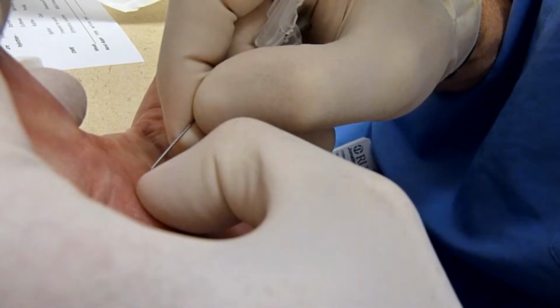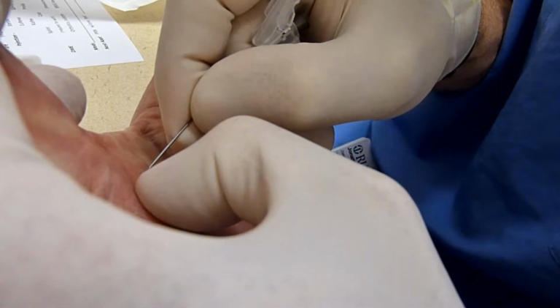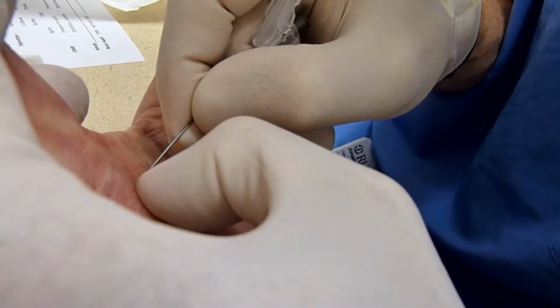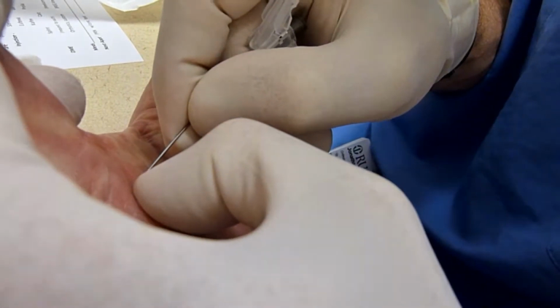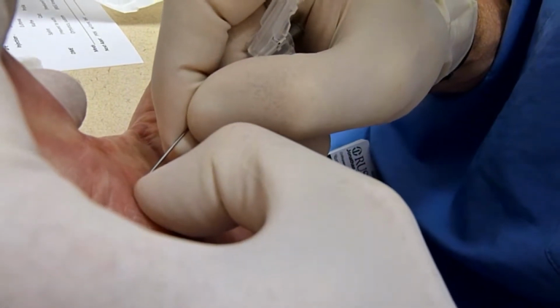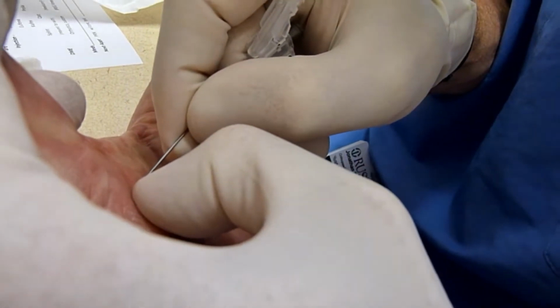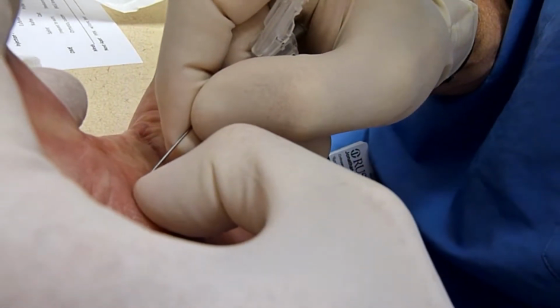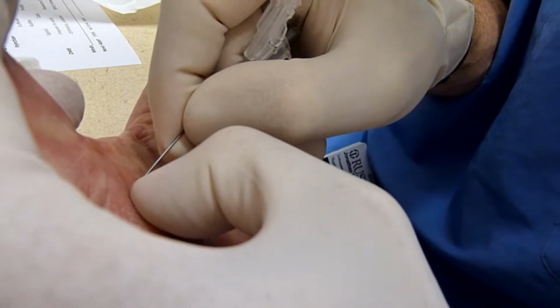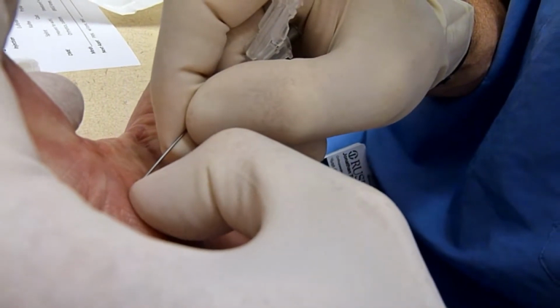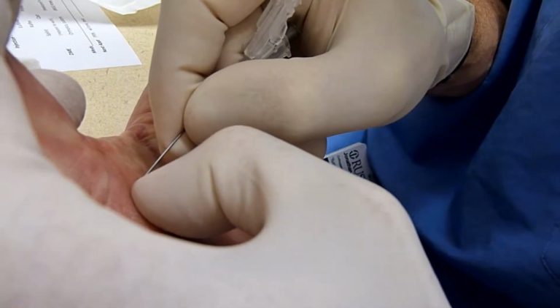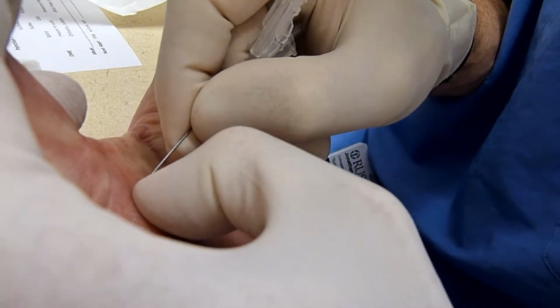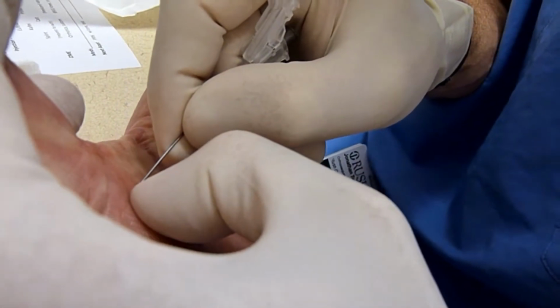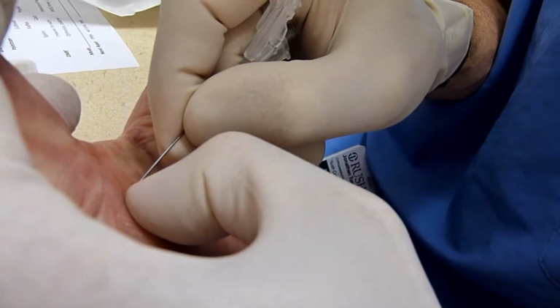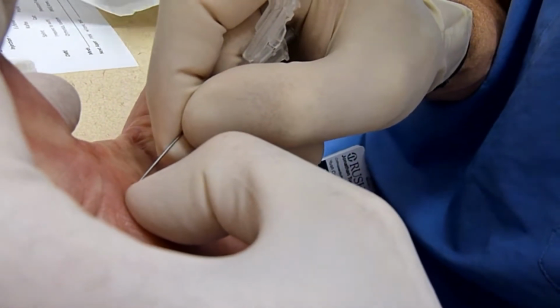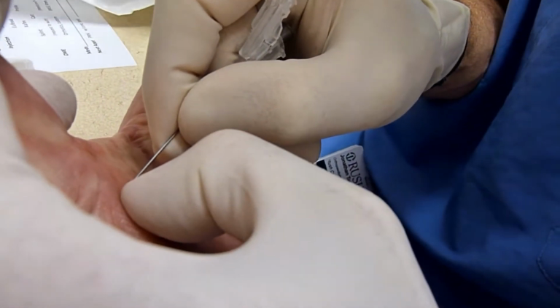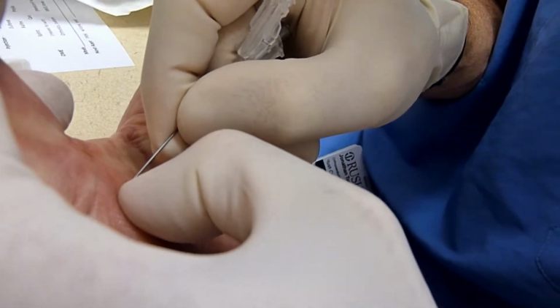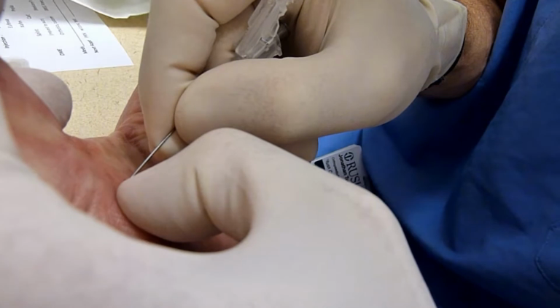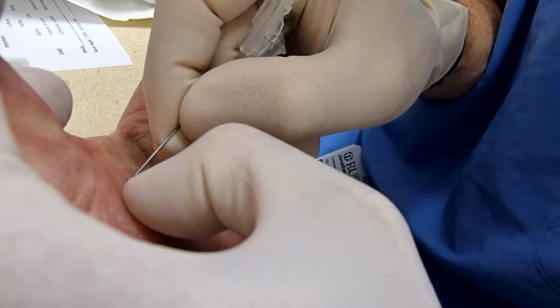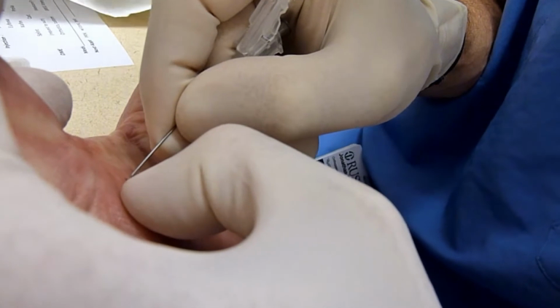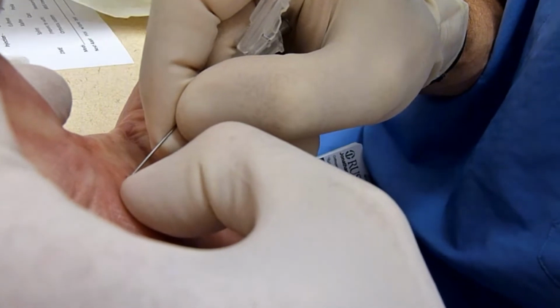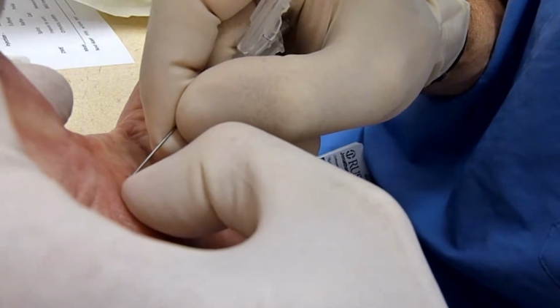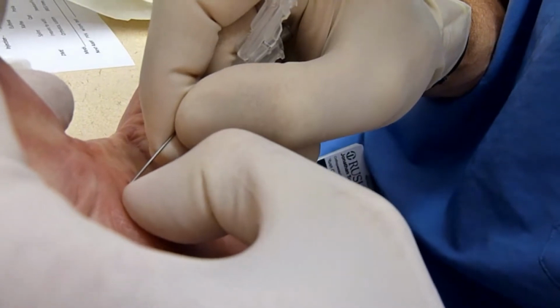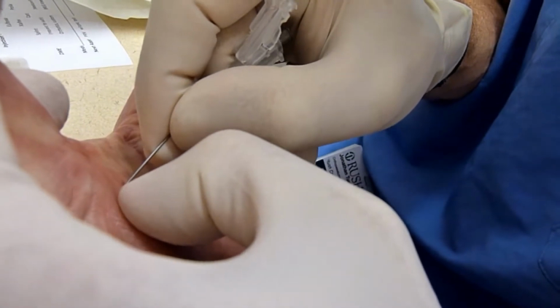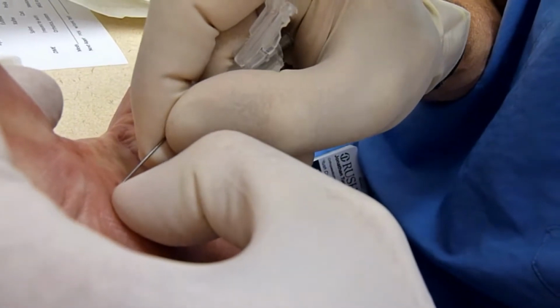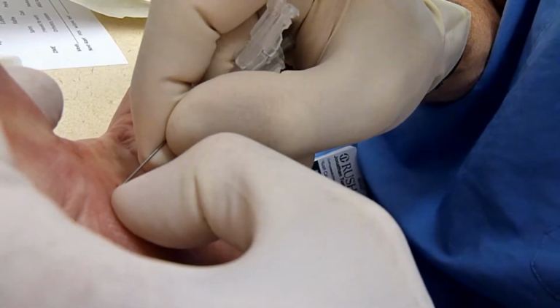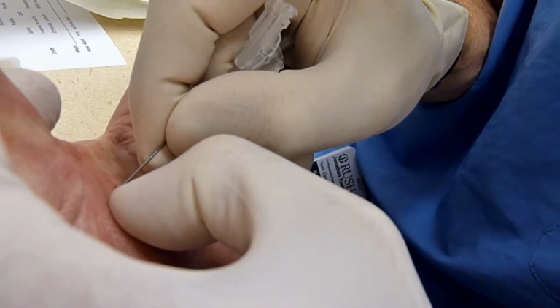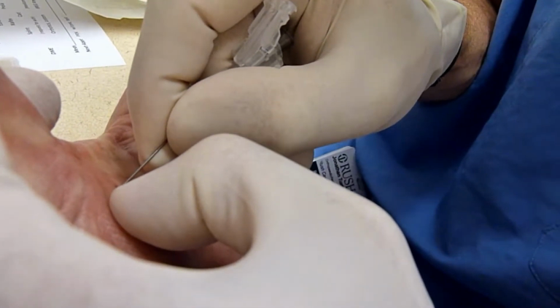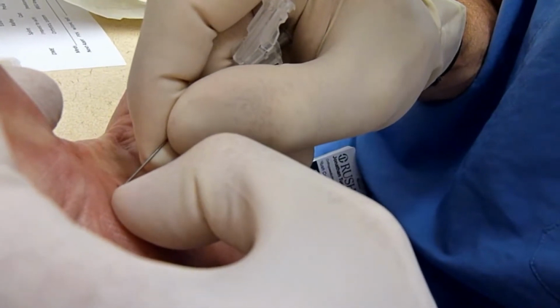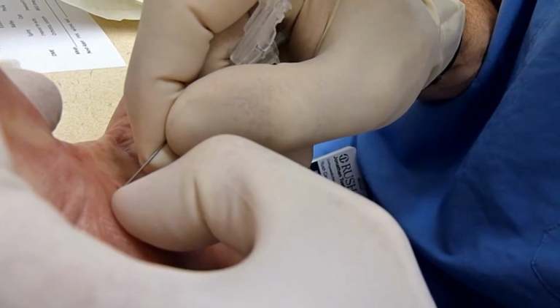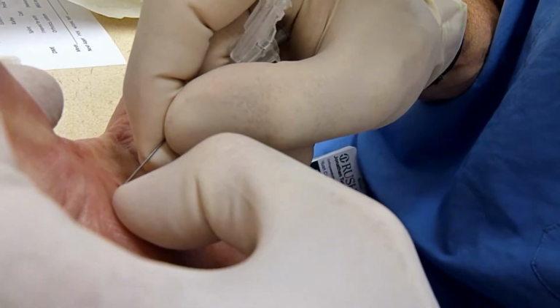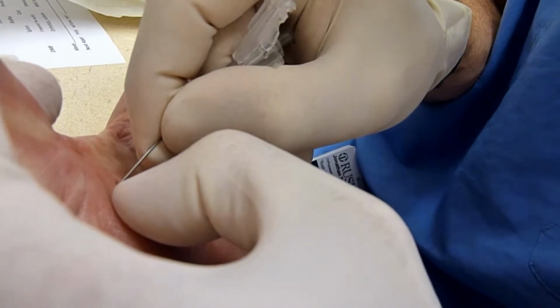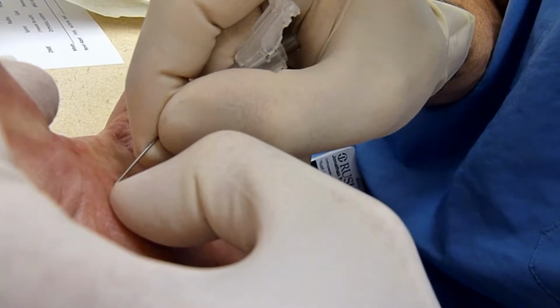Oh, does that hurt? Yeah, it's good. No pain? Just a little.